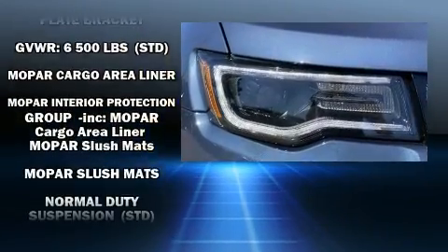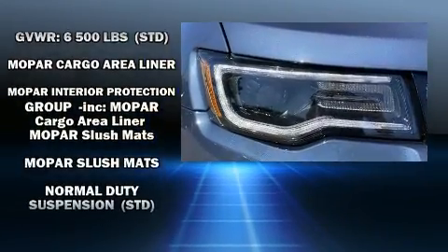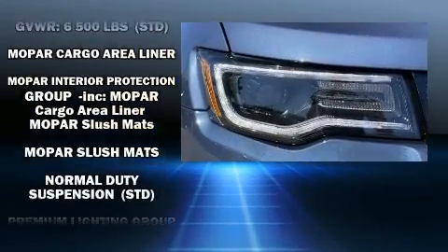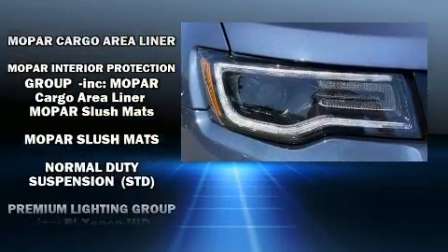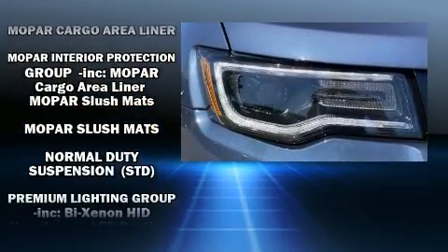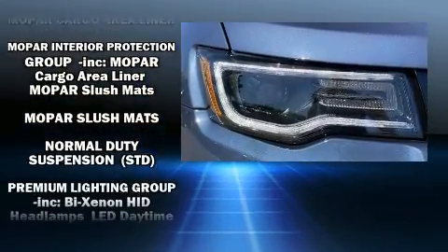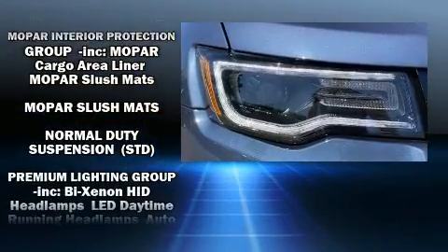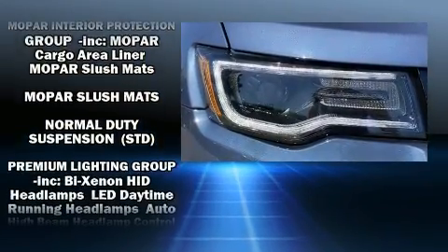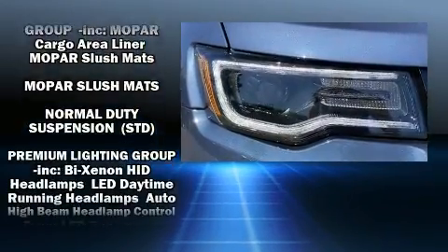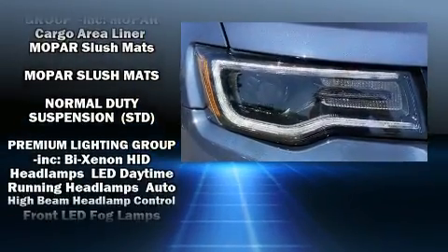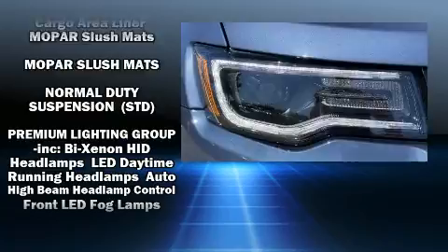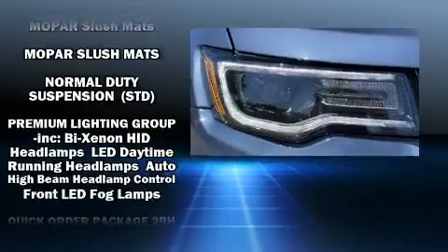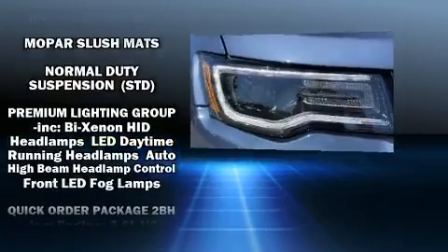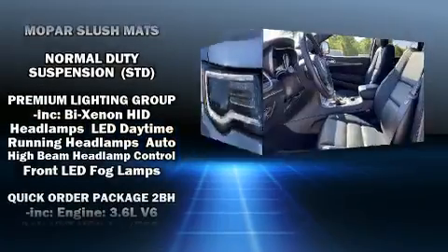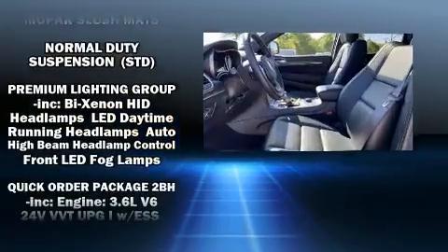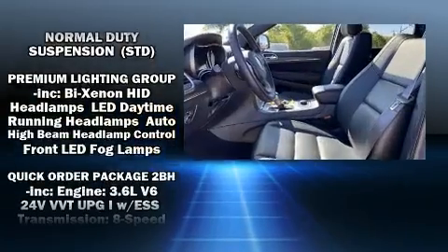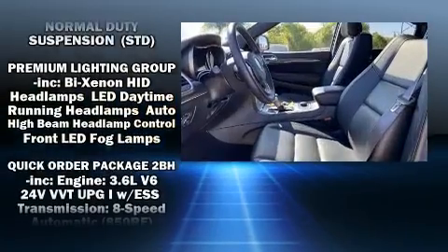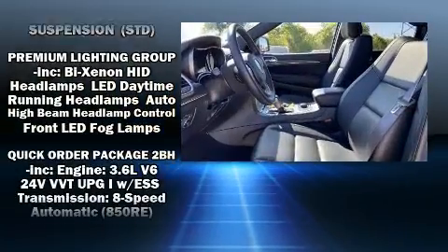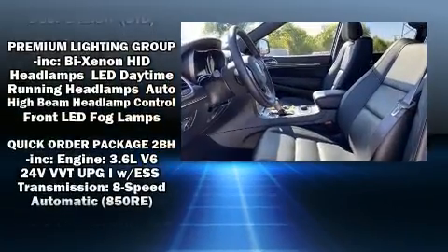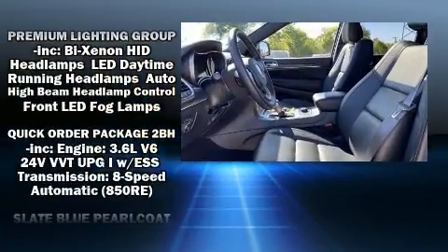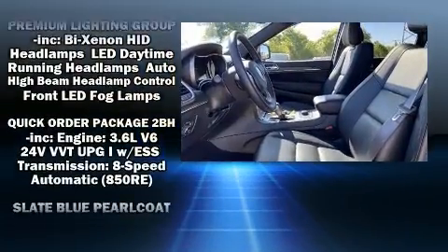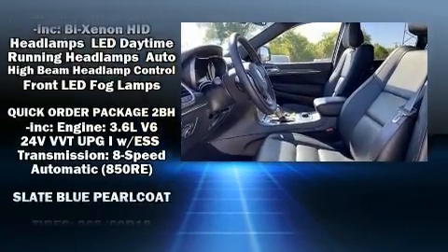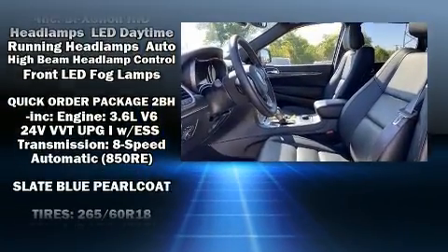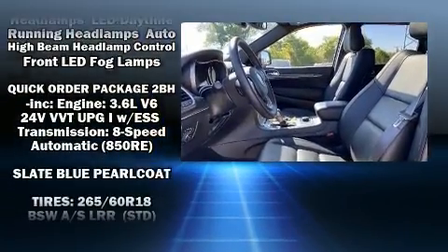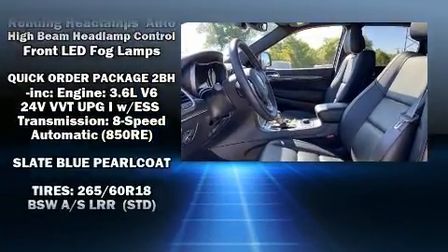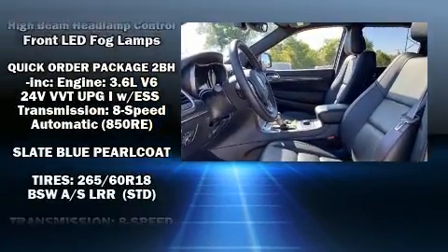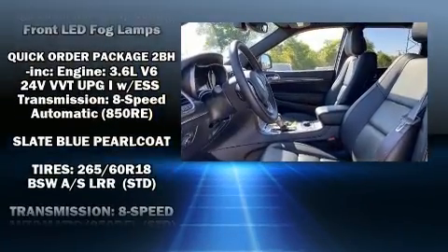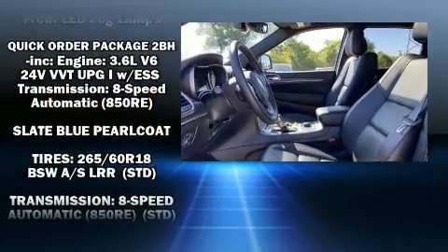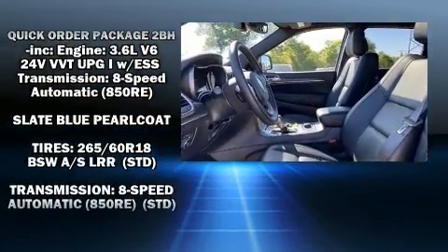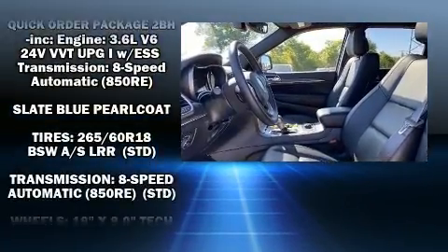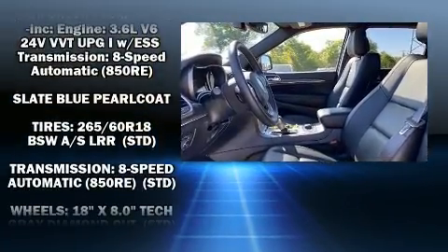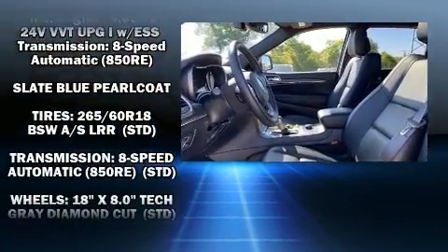Electronic stability control stands out as a technologically savvy innovation, keeping you better connected to the road.